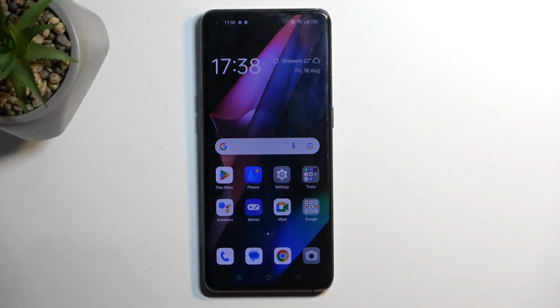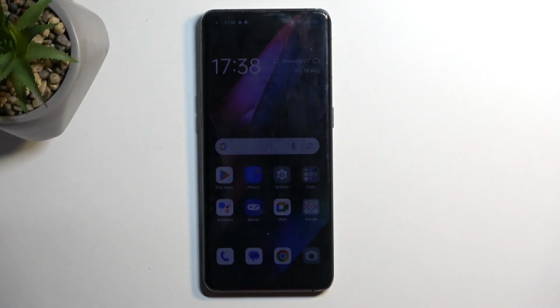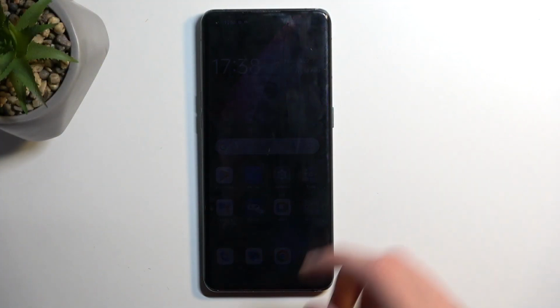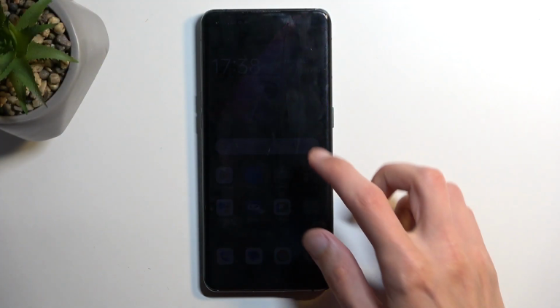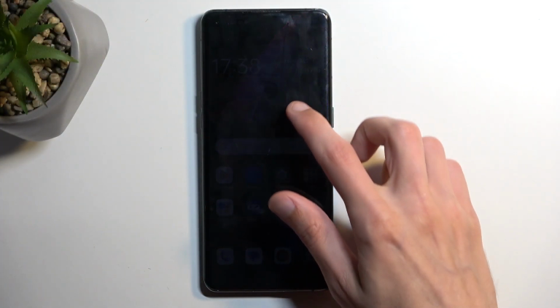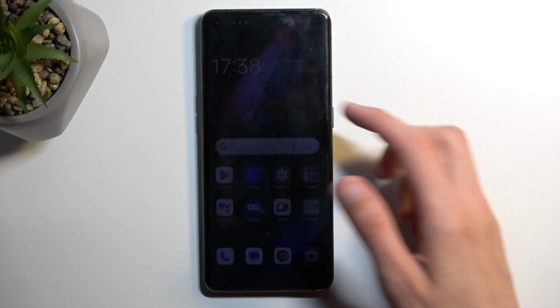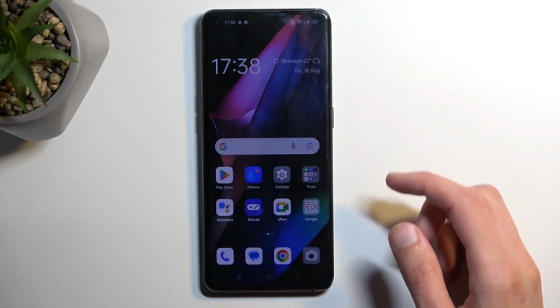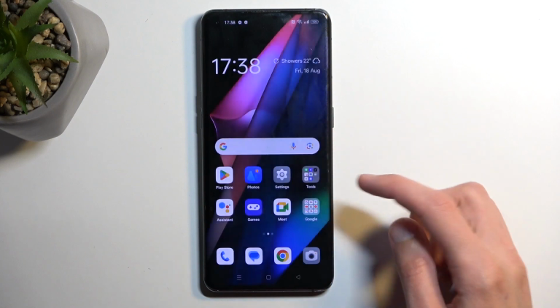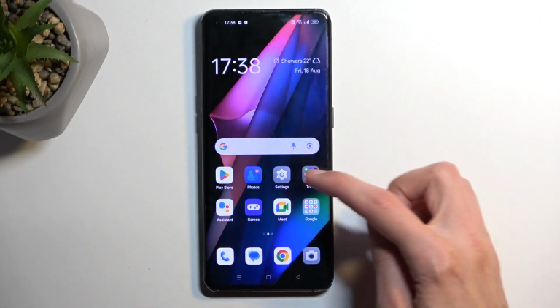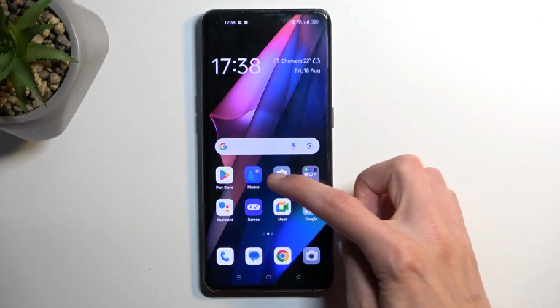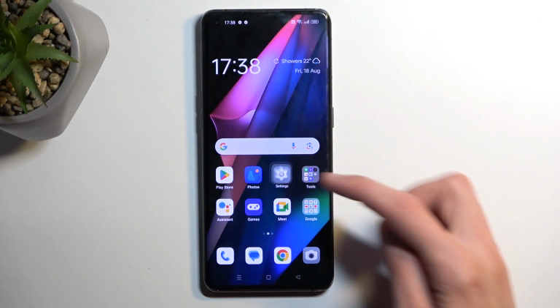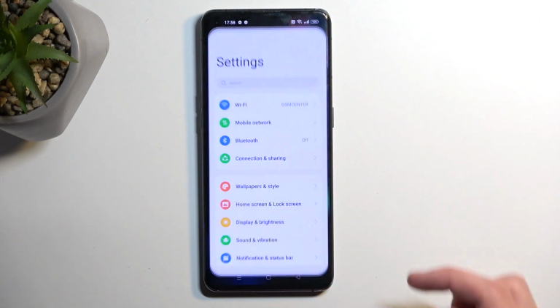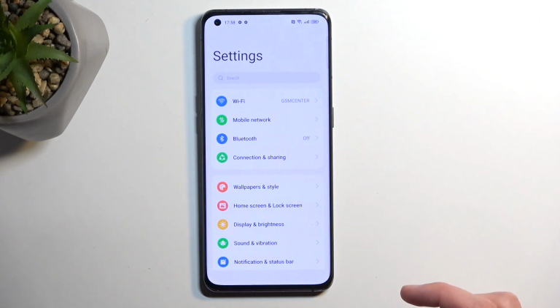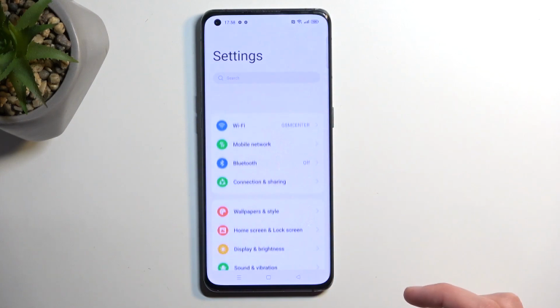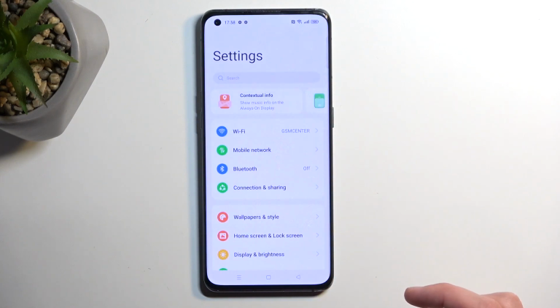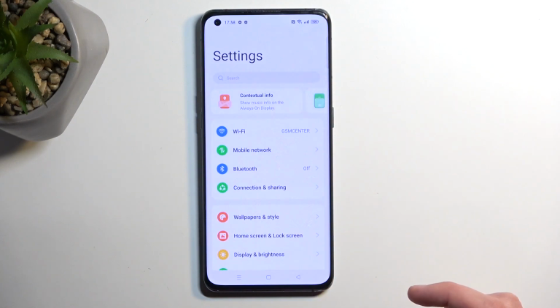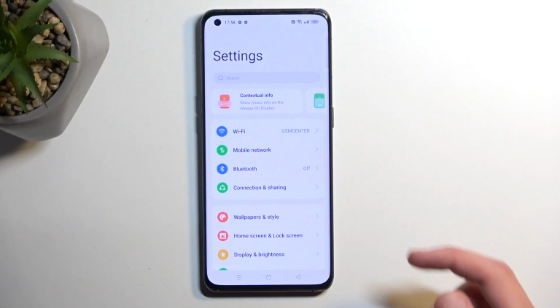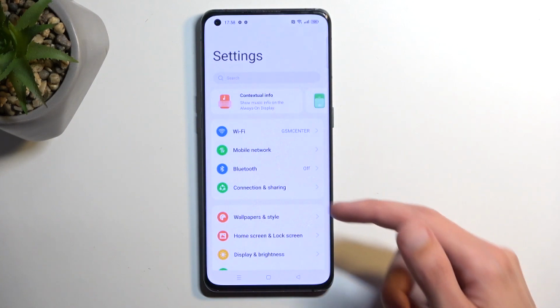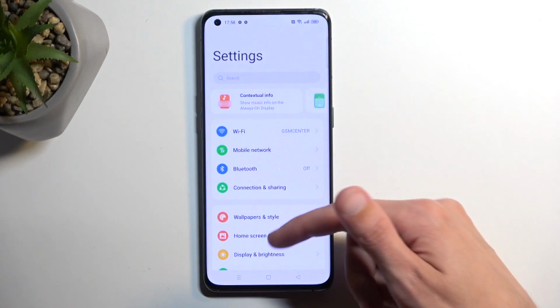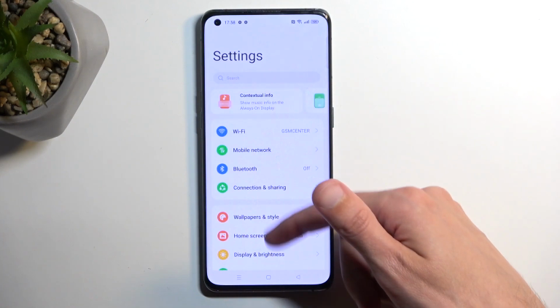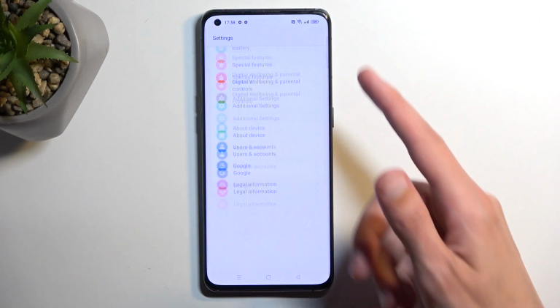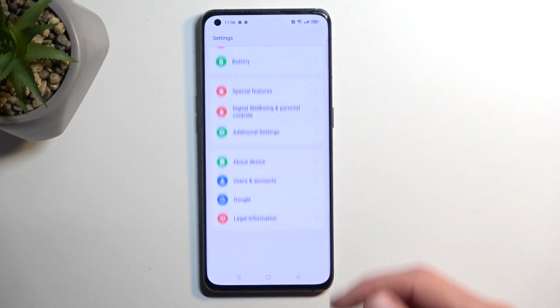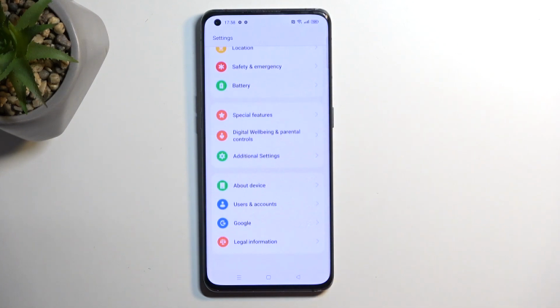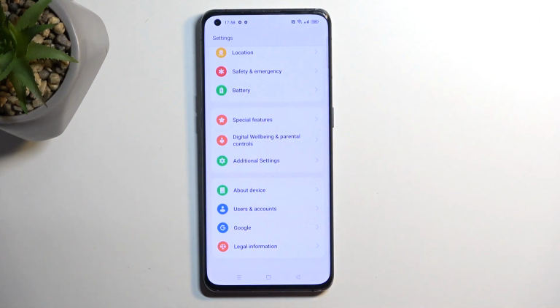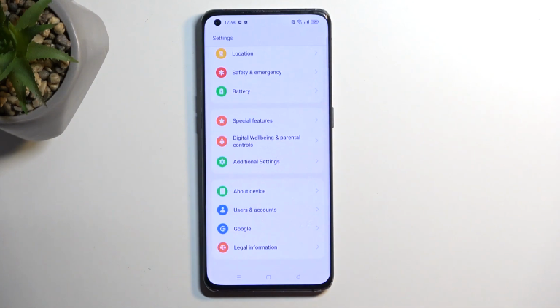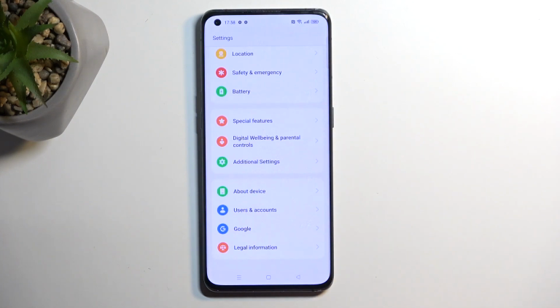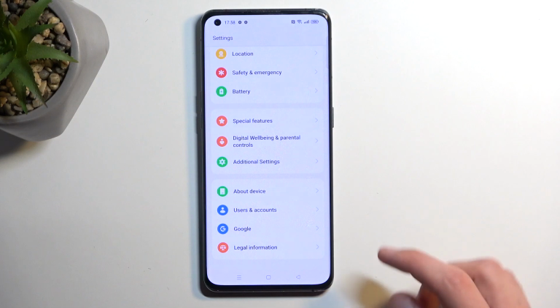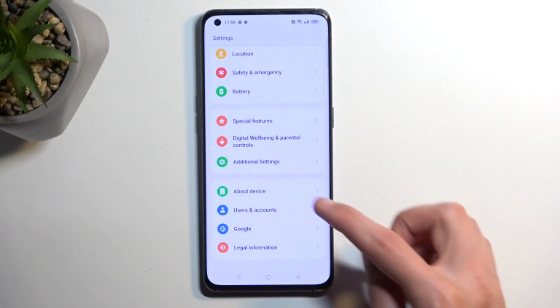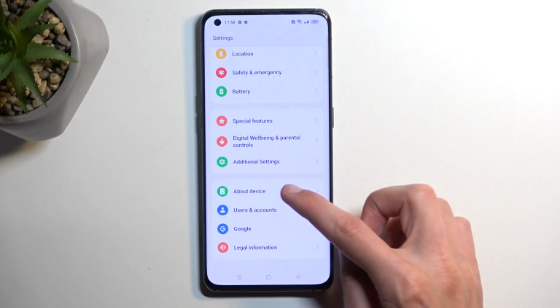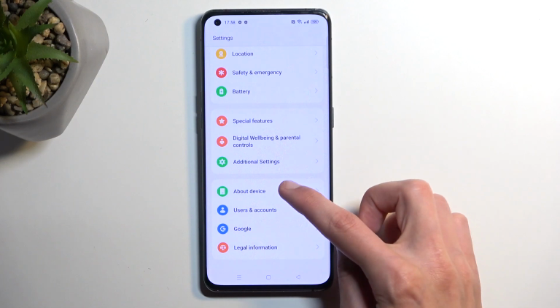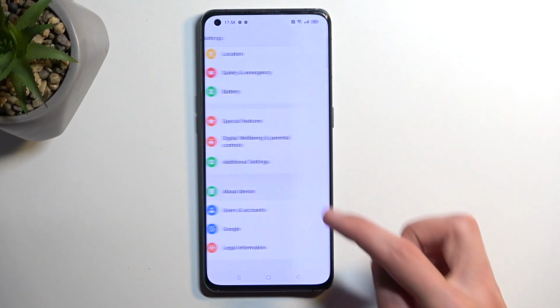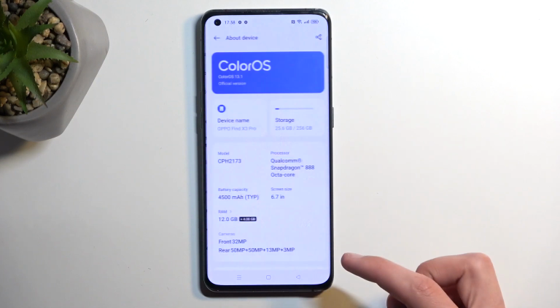To get started, you will need to open up your settings application, and here, scroll all the way down to About Device.